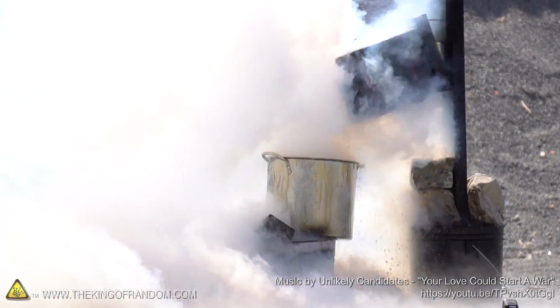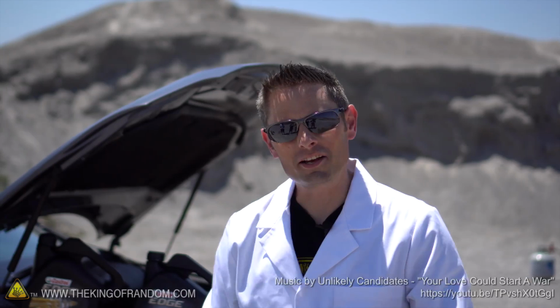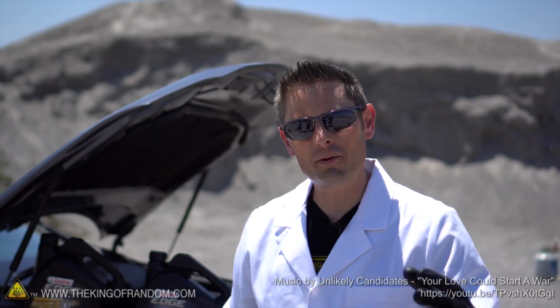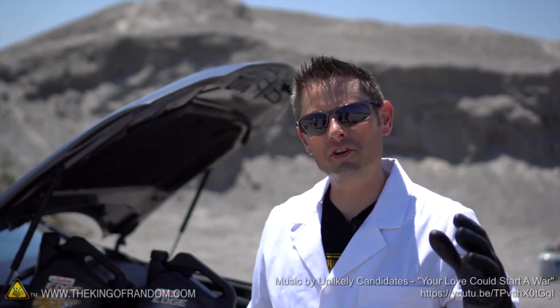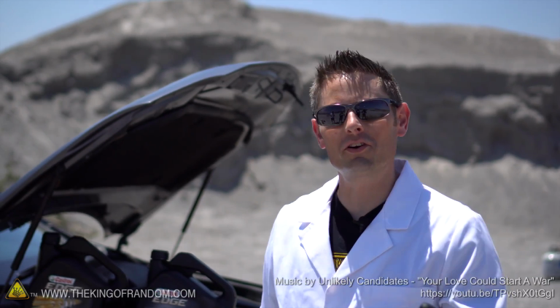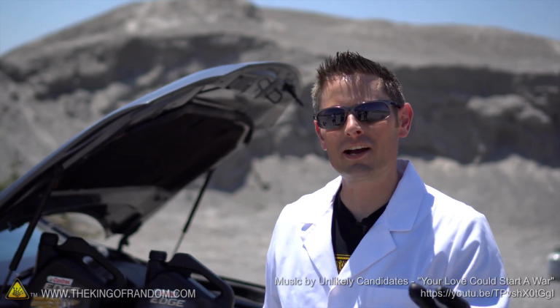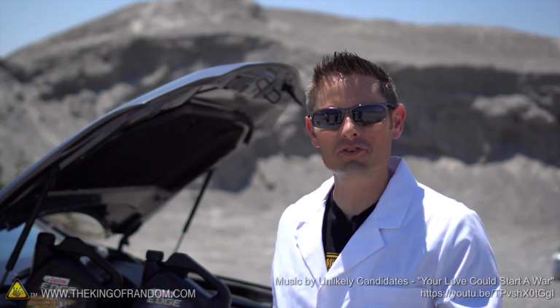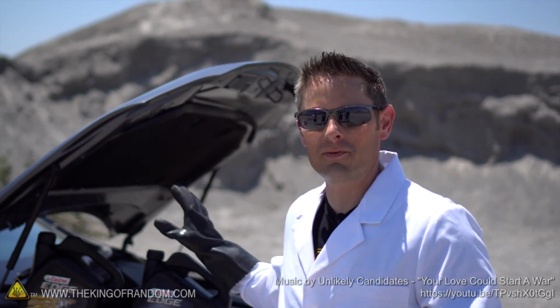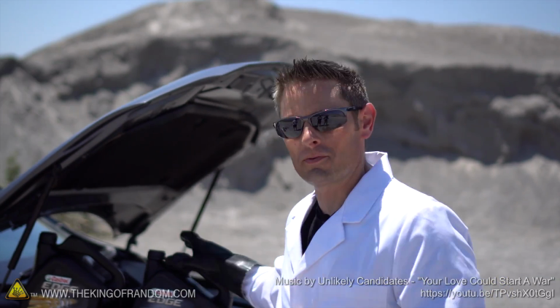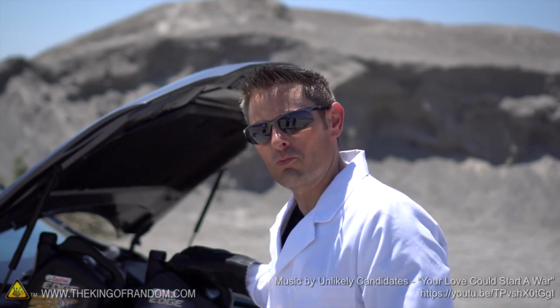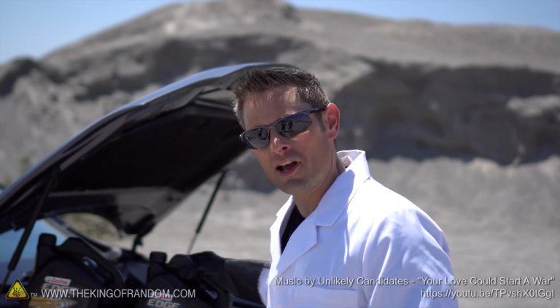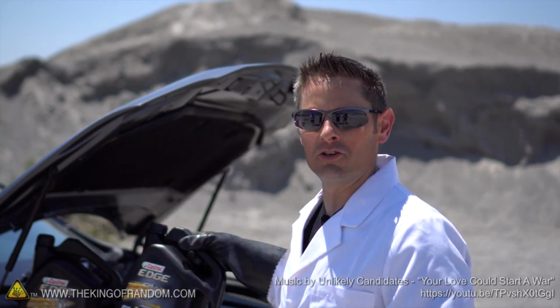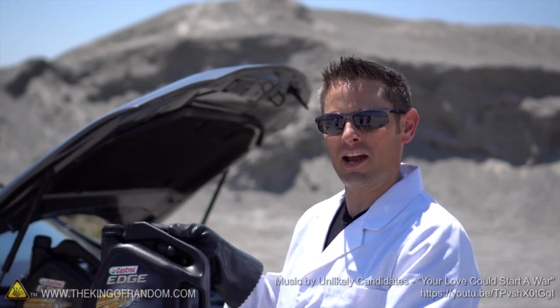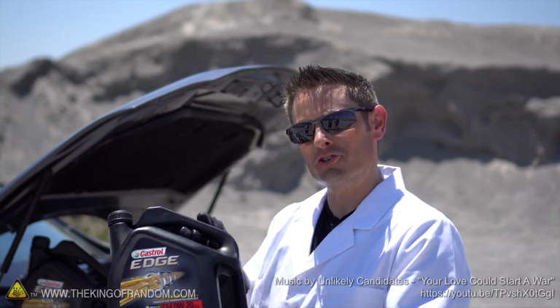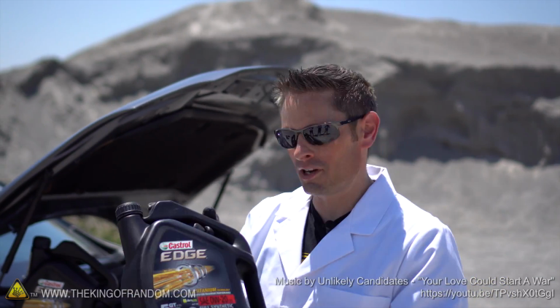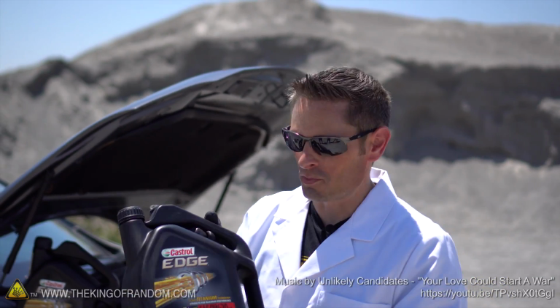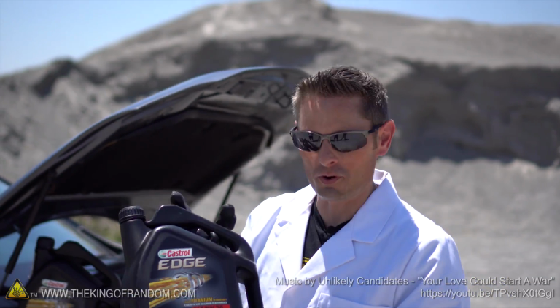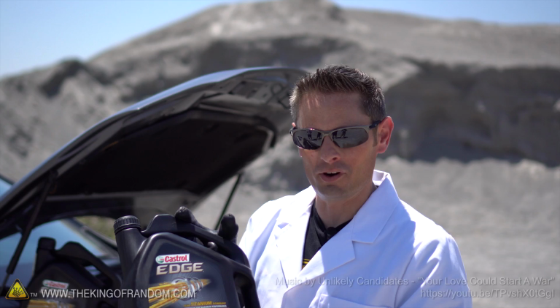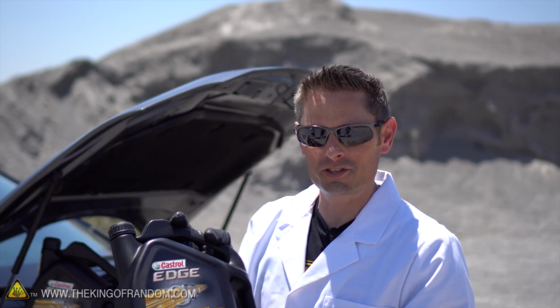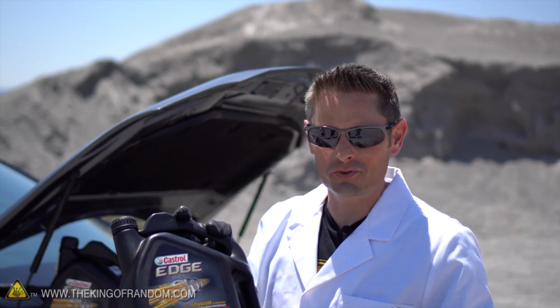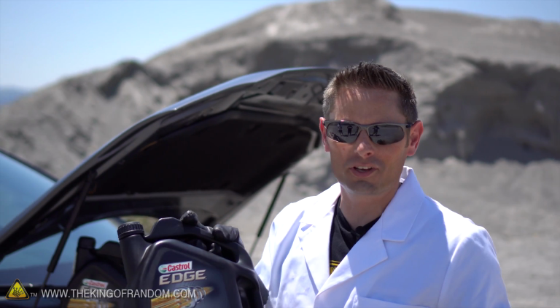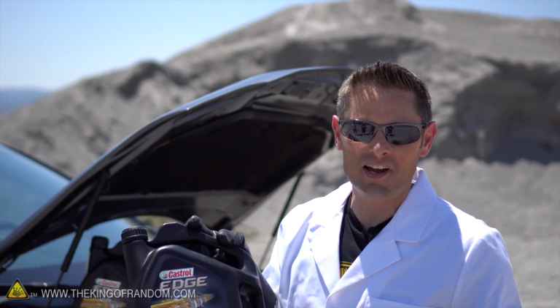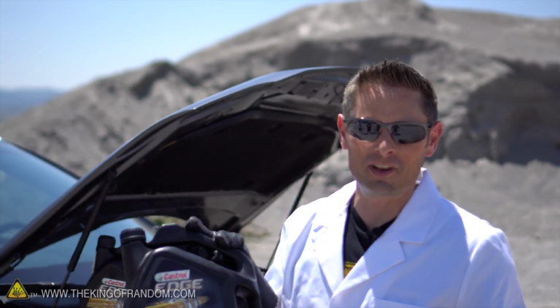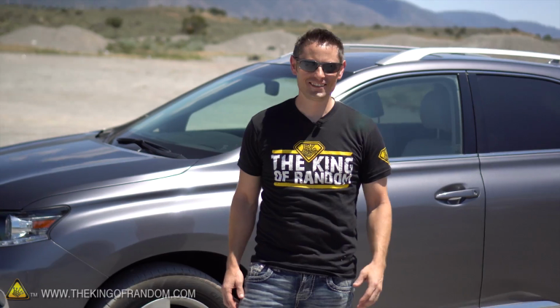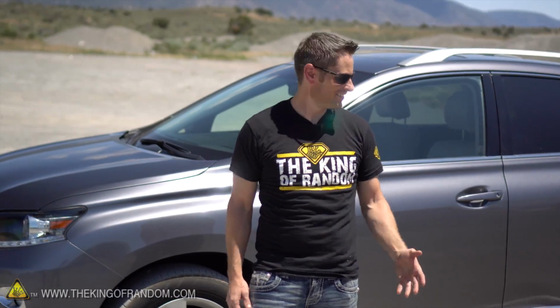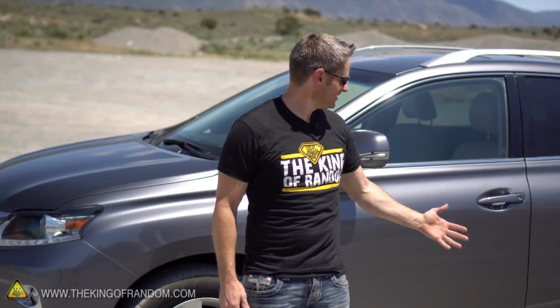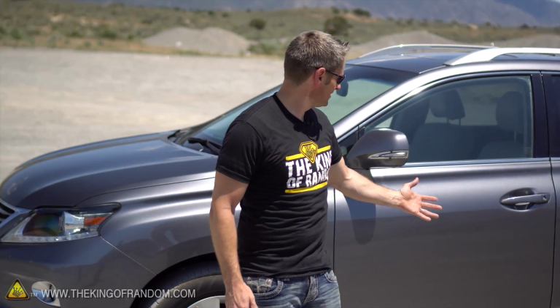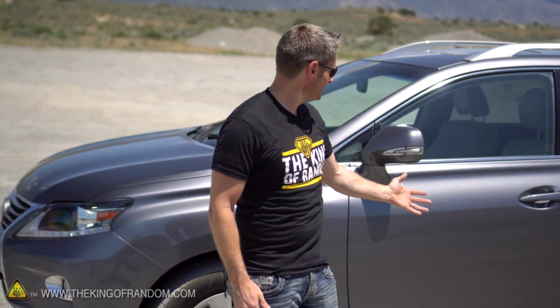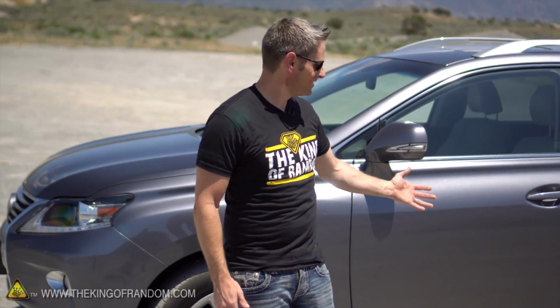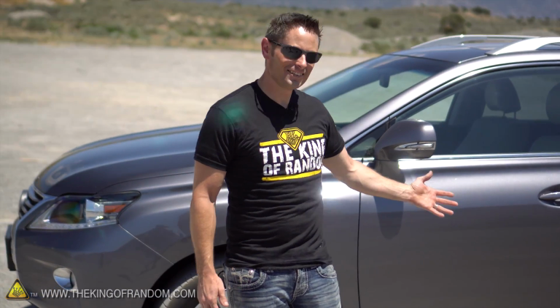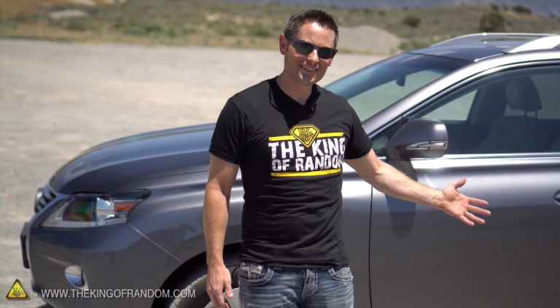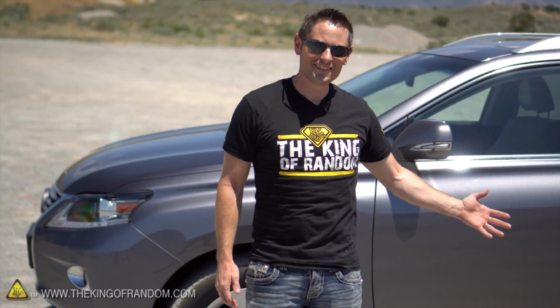Hey guys, a couple weeks ago, Castrol sent me some of their brand new Castrol Edge motor oil, which is really good timing, because I just bought a car that needs an oil change.